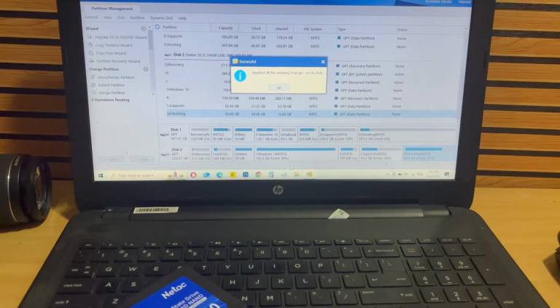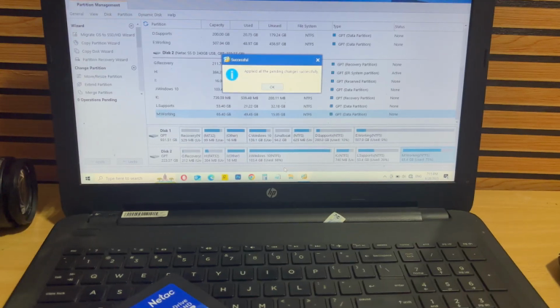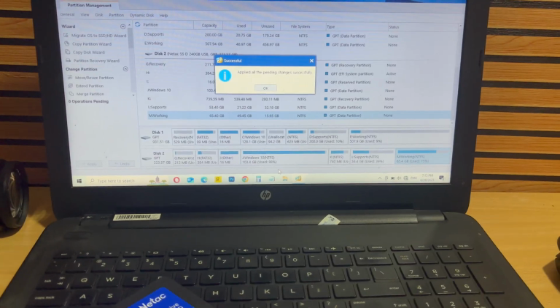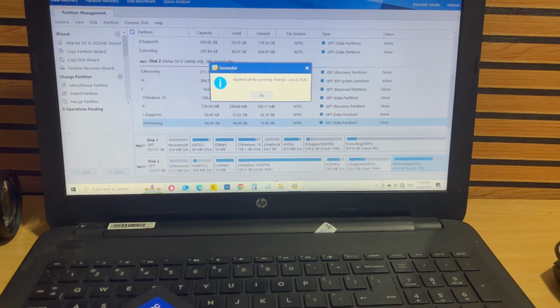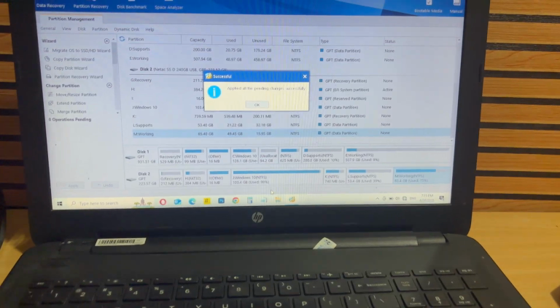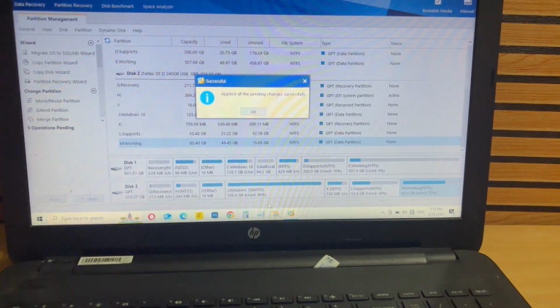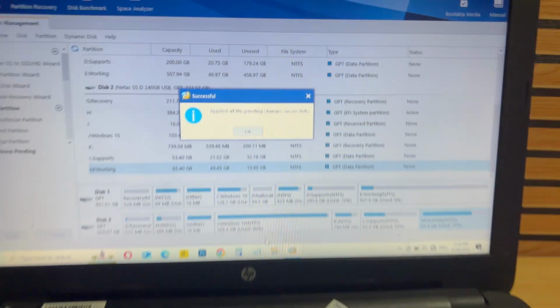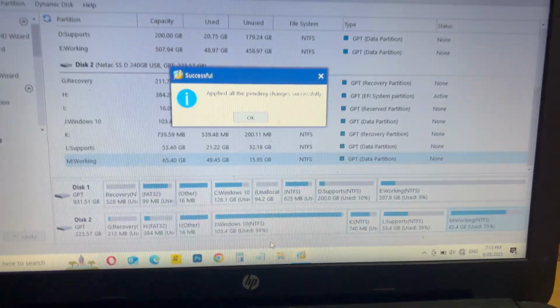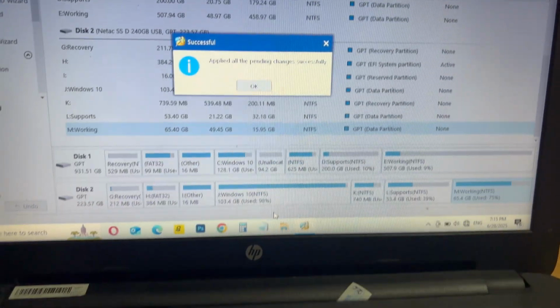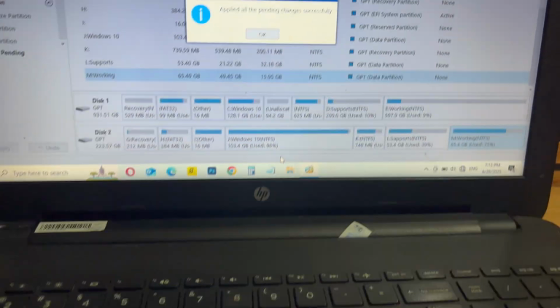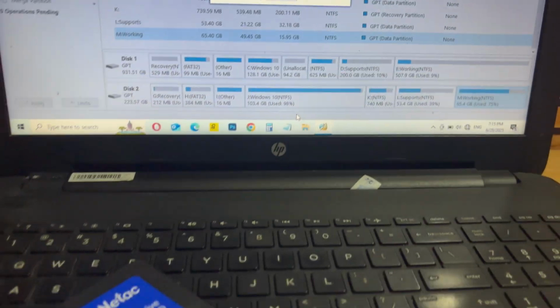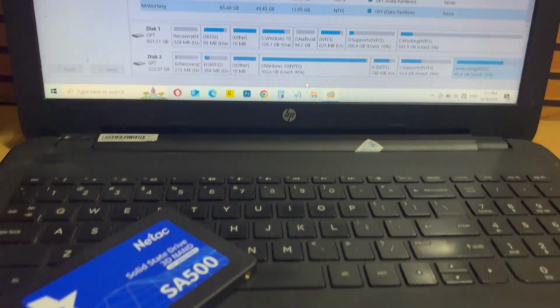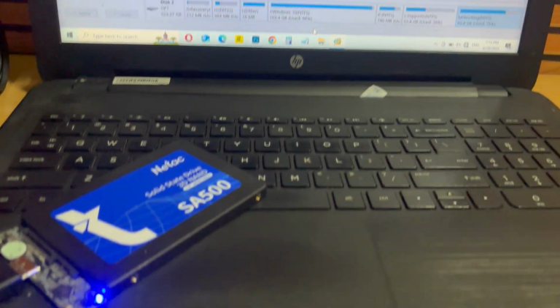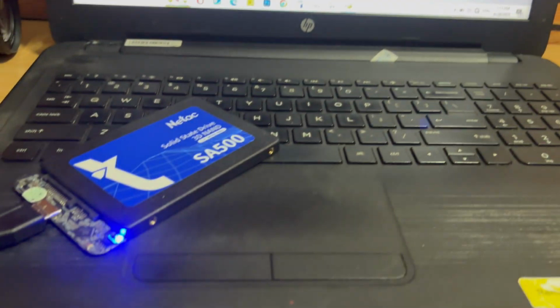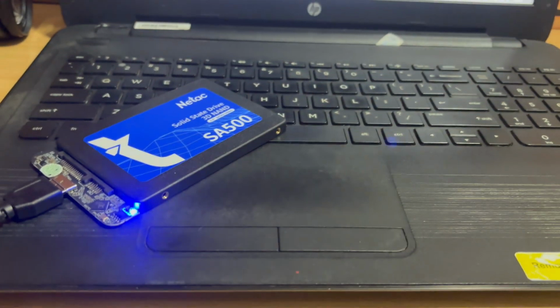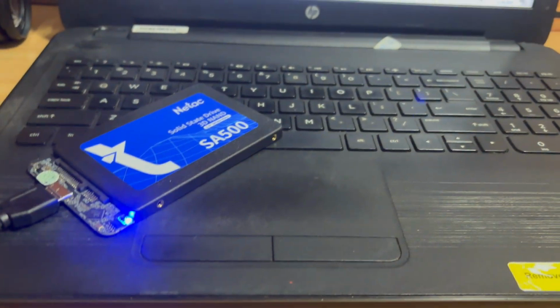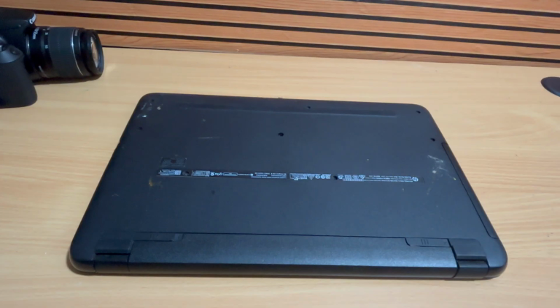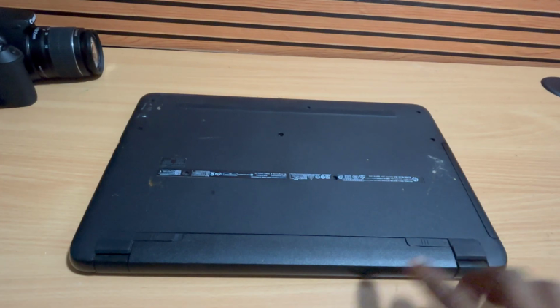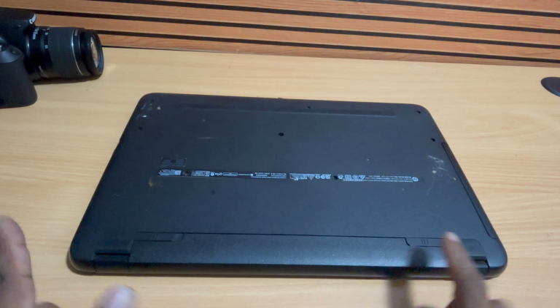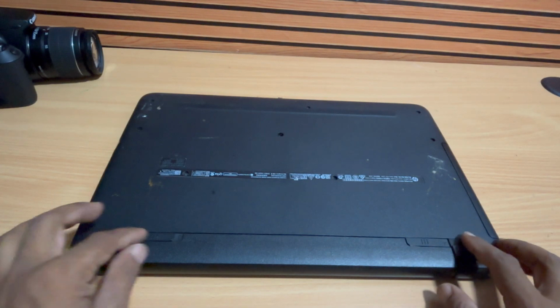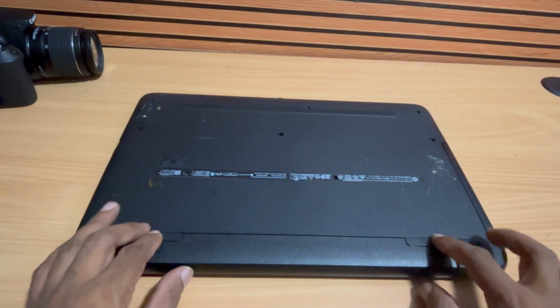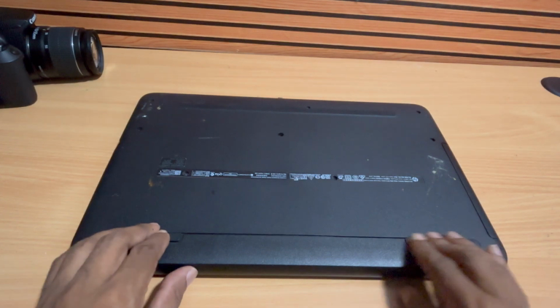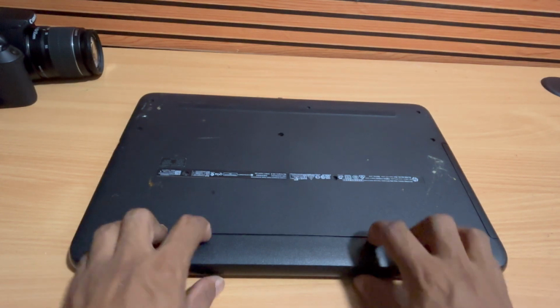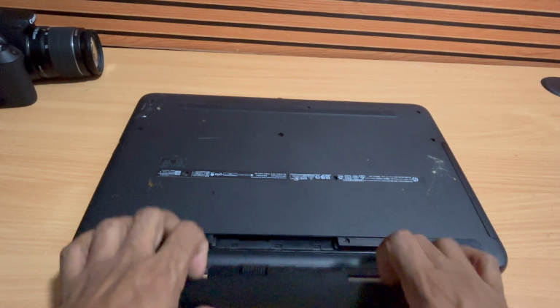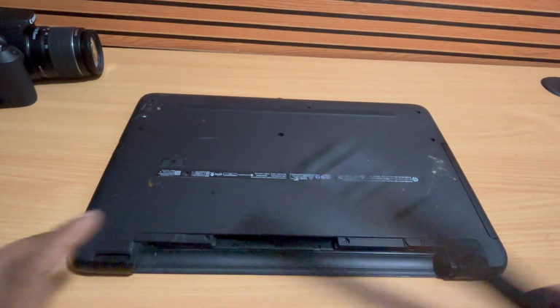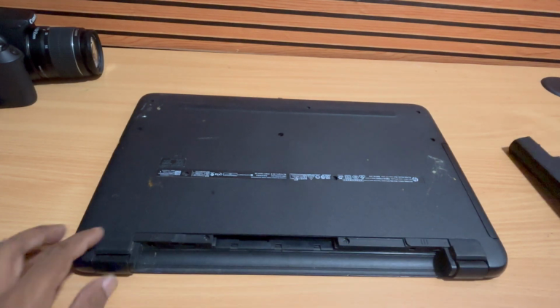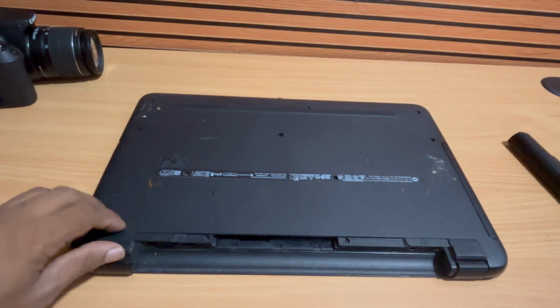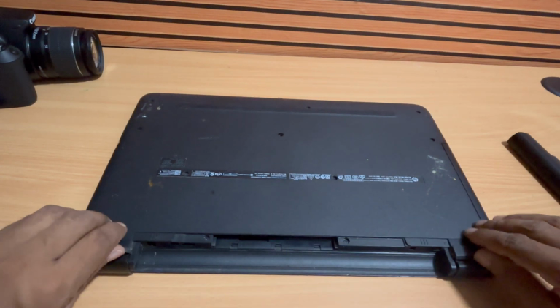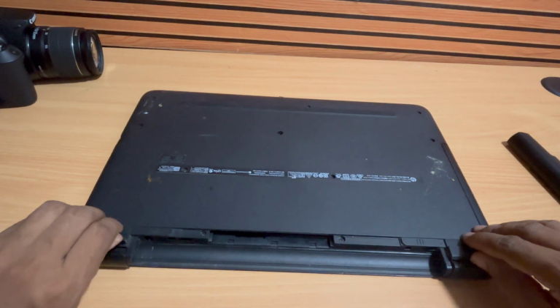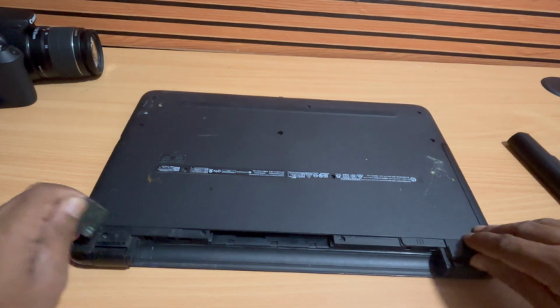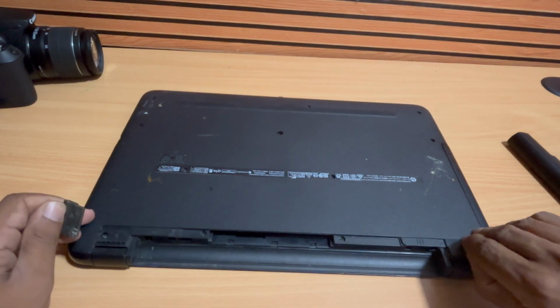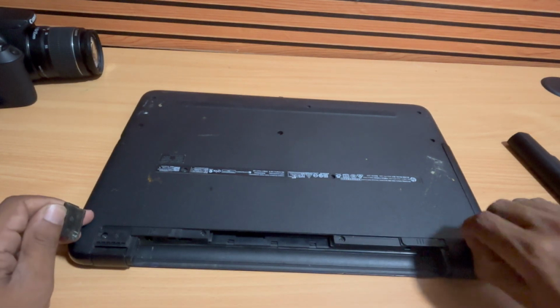Once the migration is complete, it's time to physically swap the drives. Carefully open your laptop, remove the existing hard drive, and install the new SSD in its place.